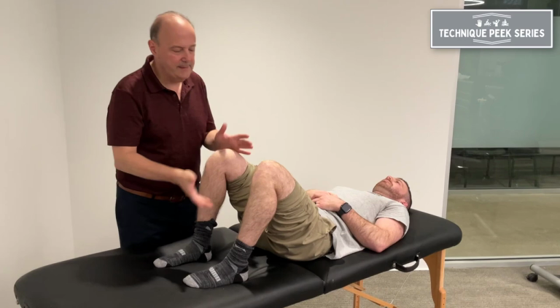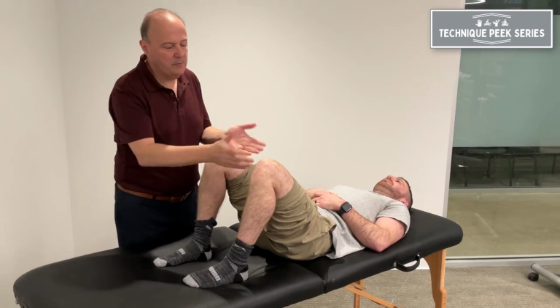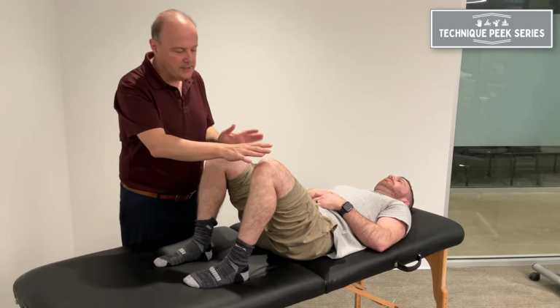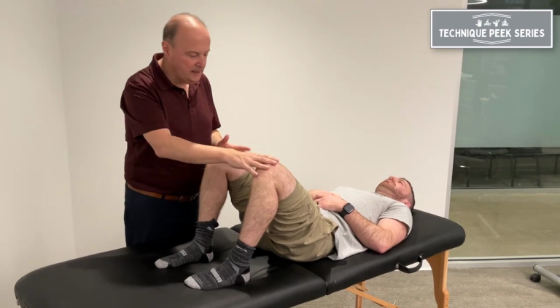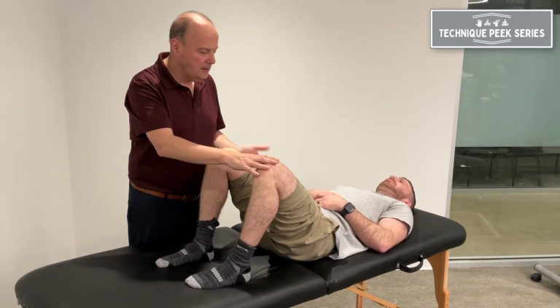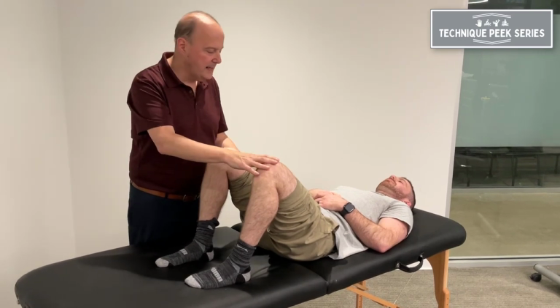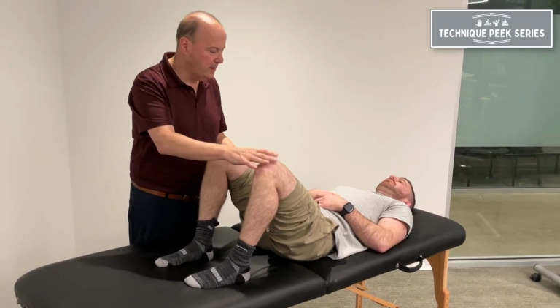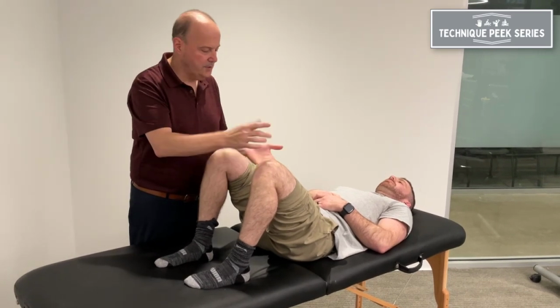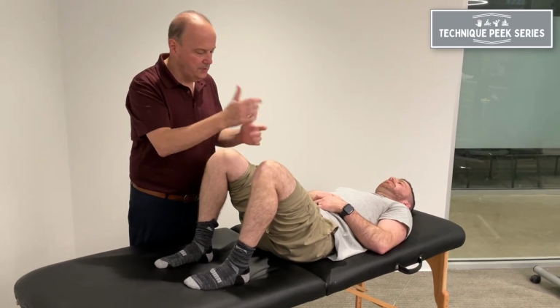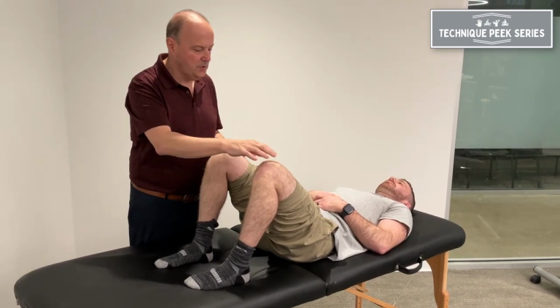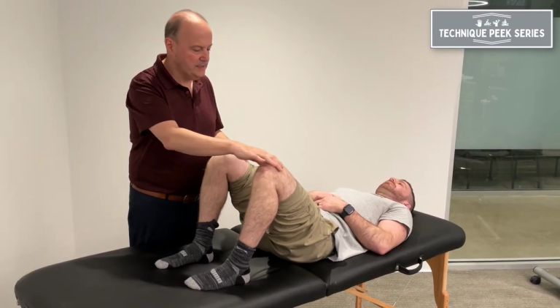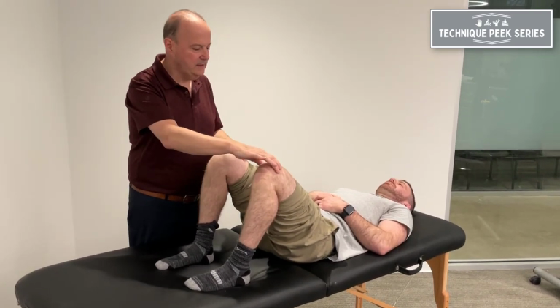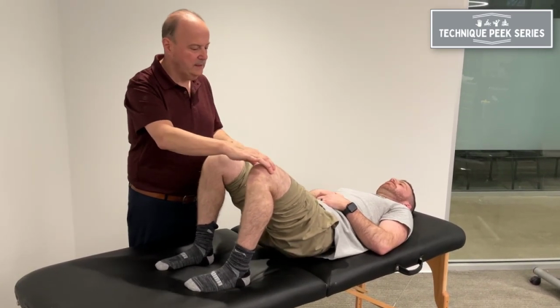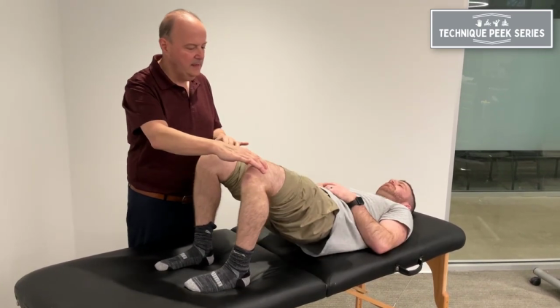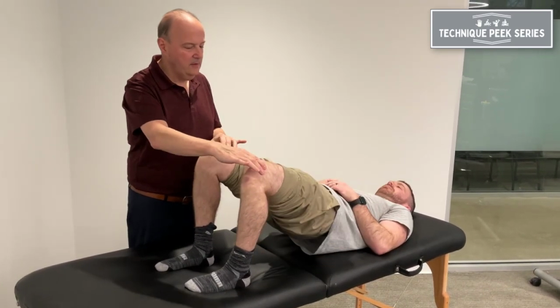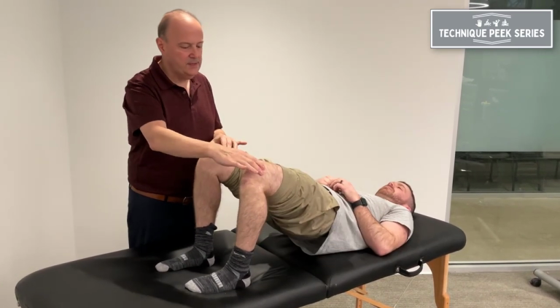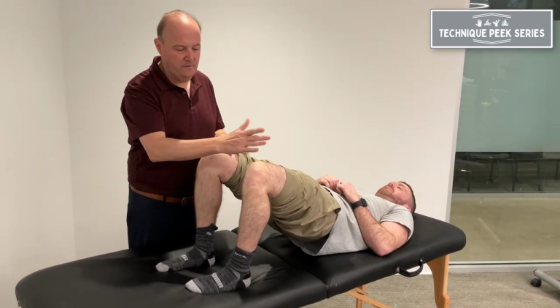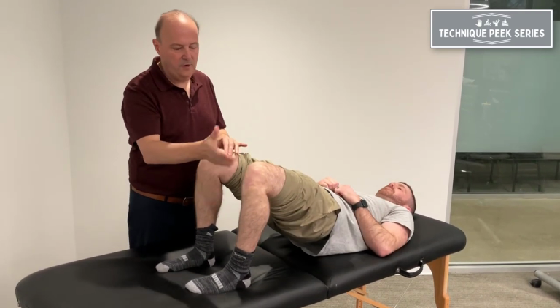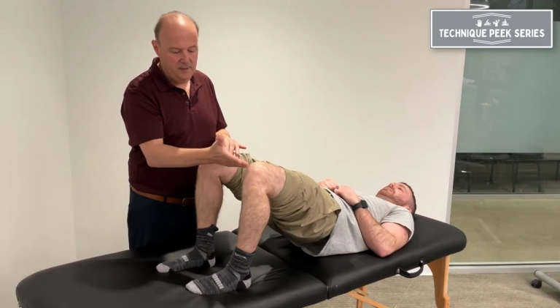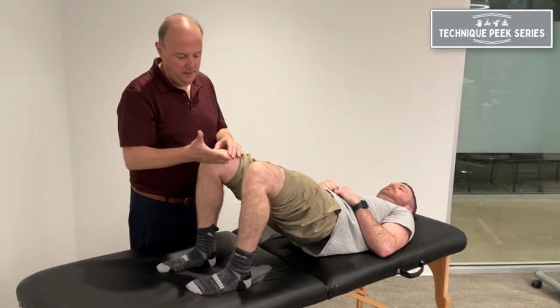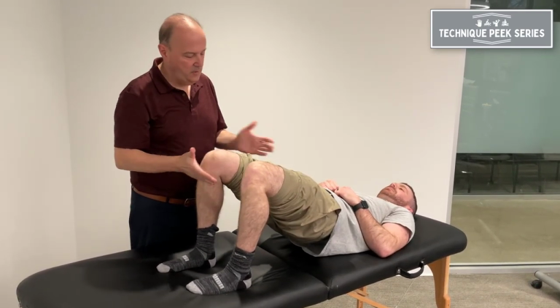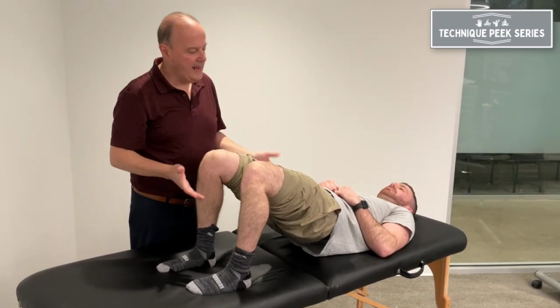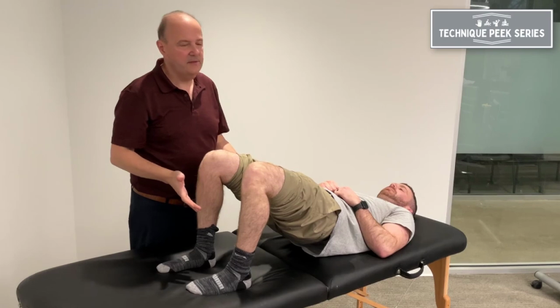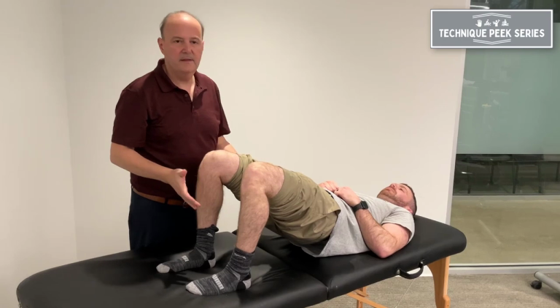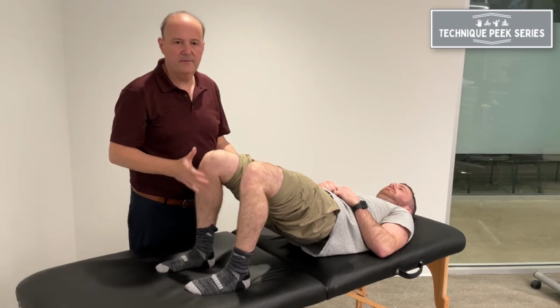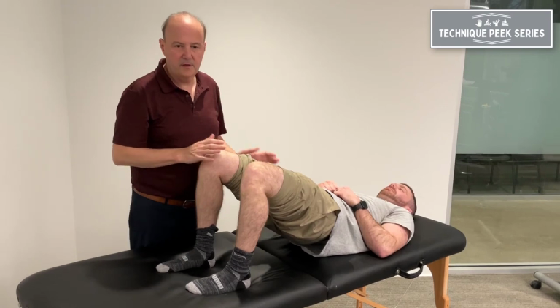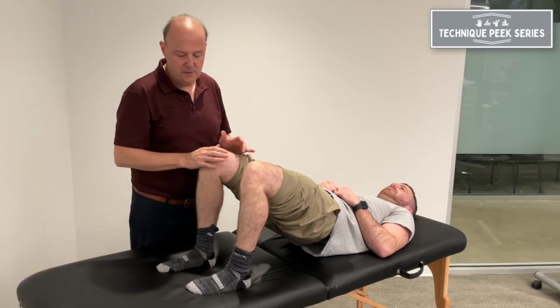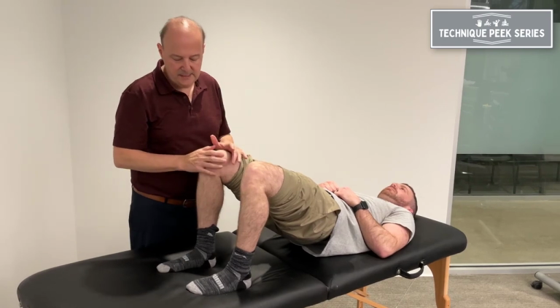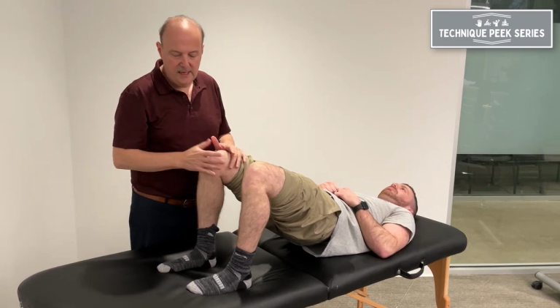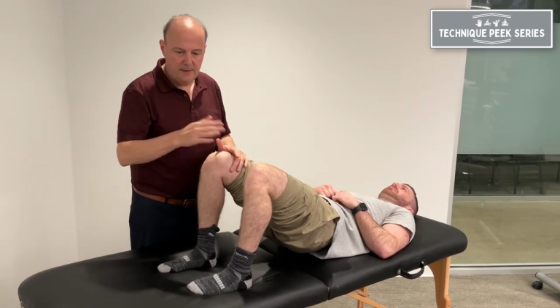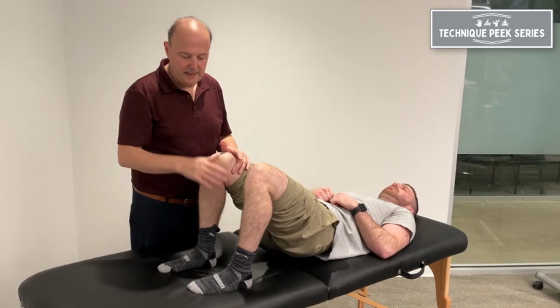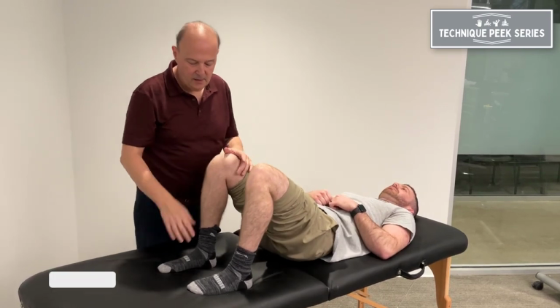So typical bridging: you're going to push your toes towards the ceiling, your knees go forward, you want to activate, and you feel the glutes come back down.